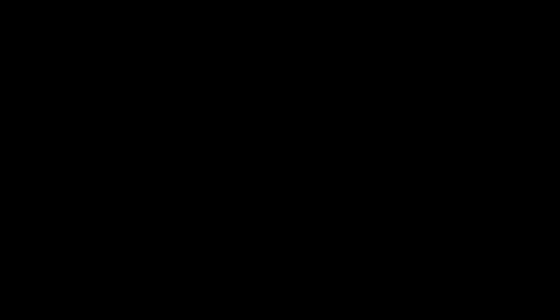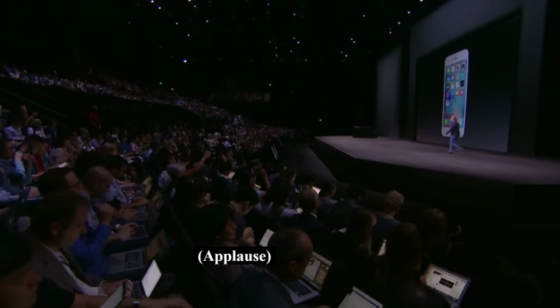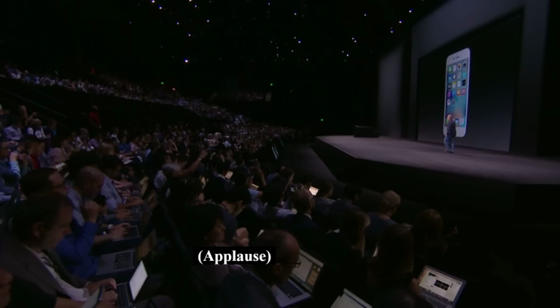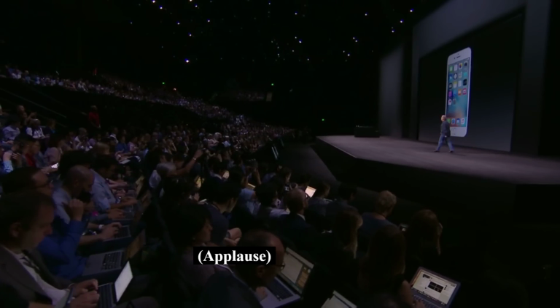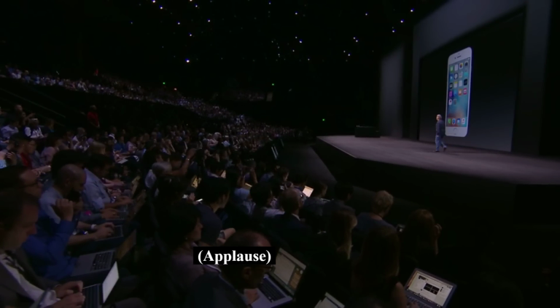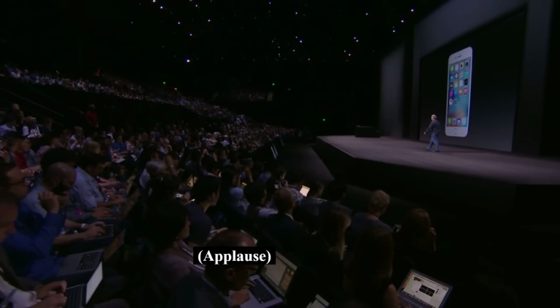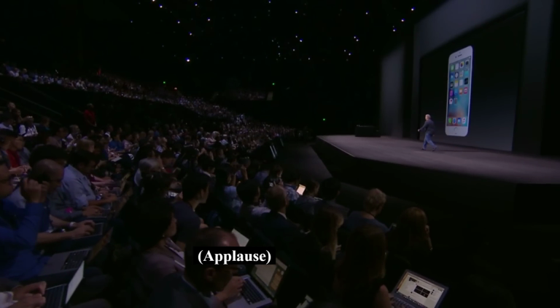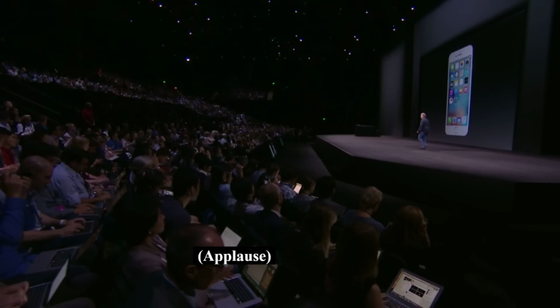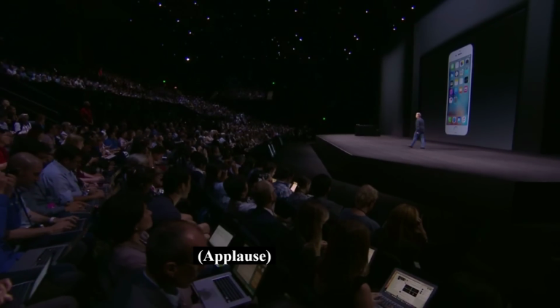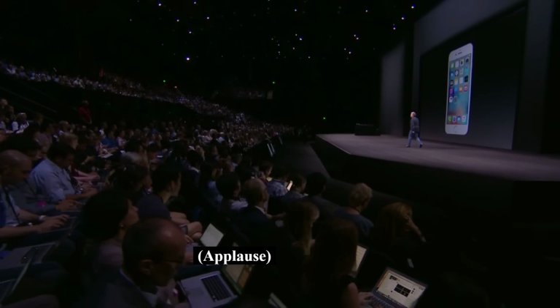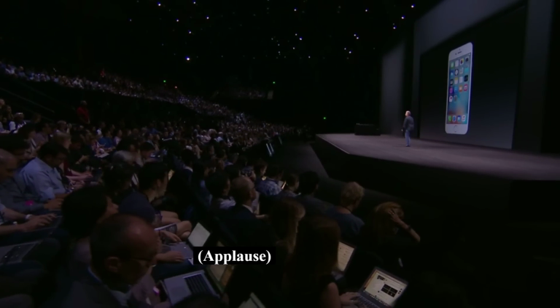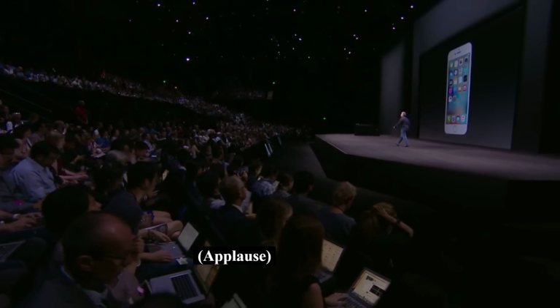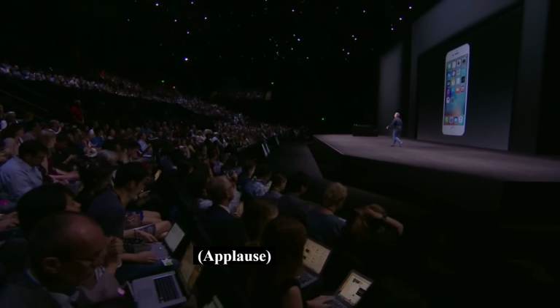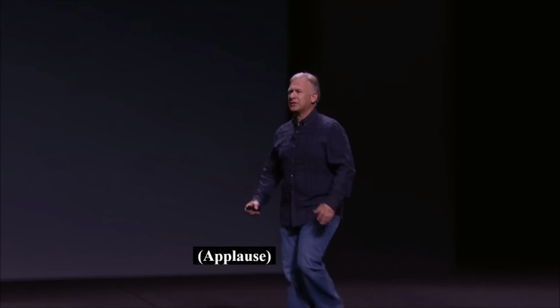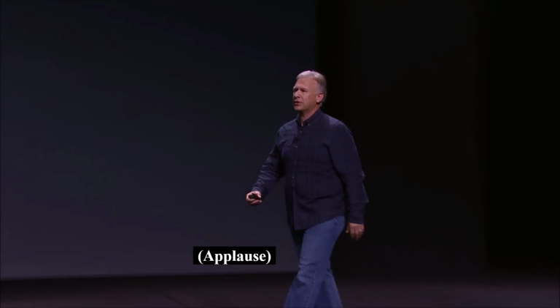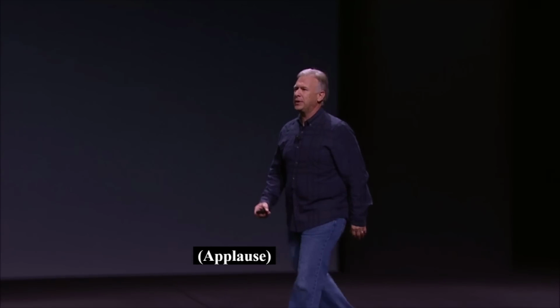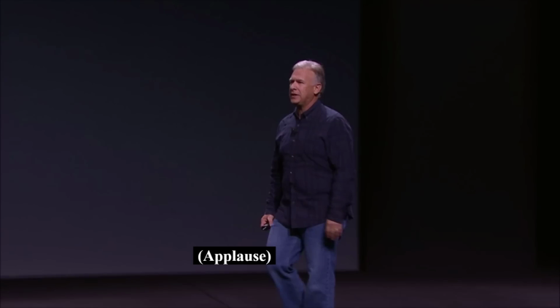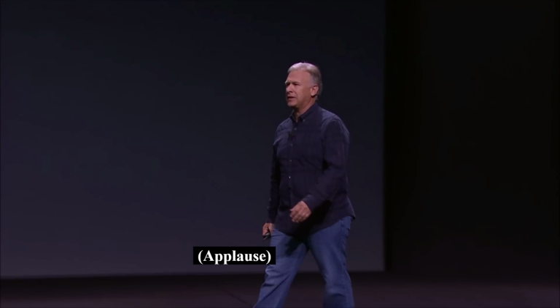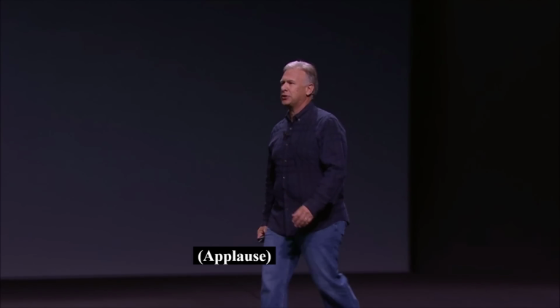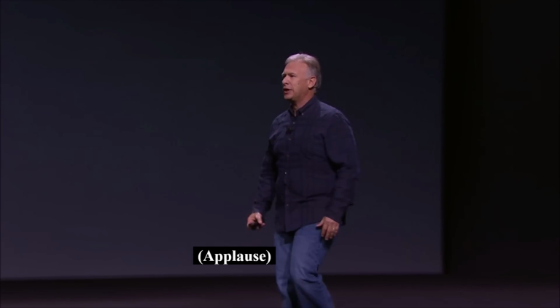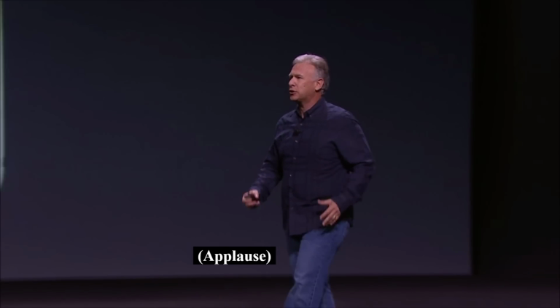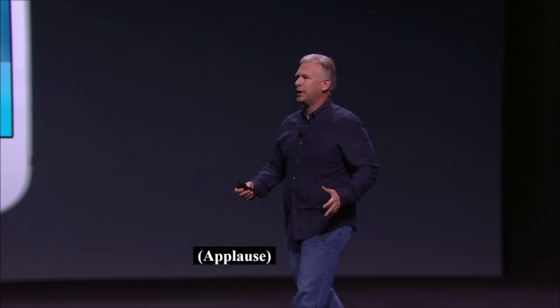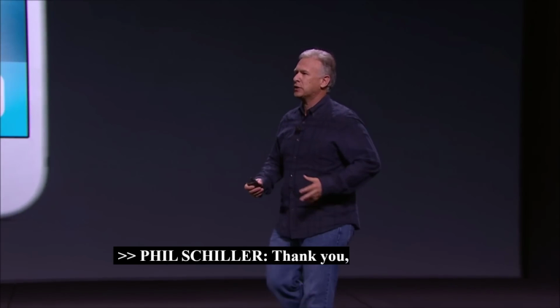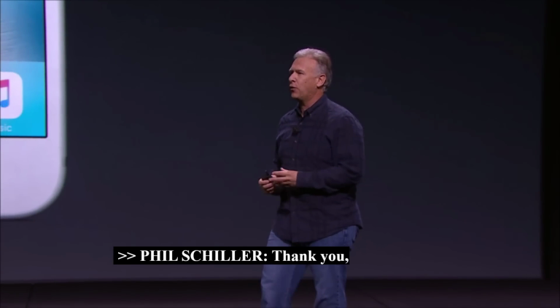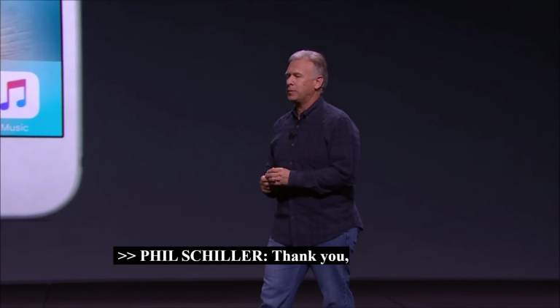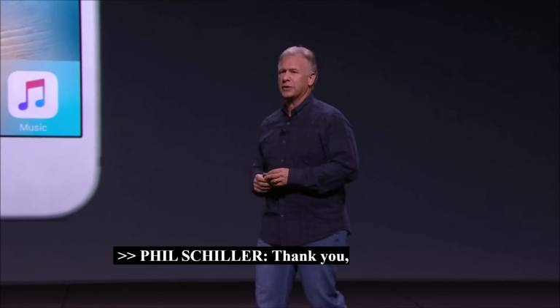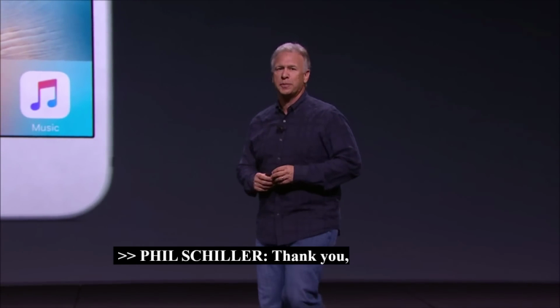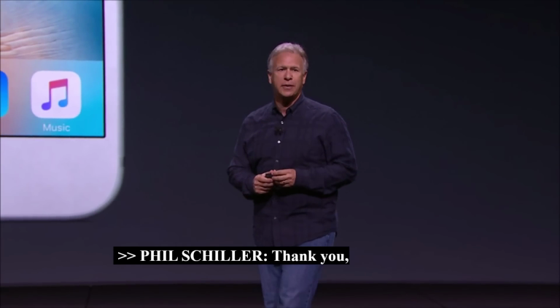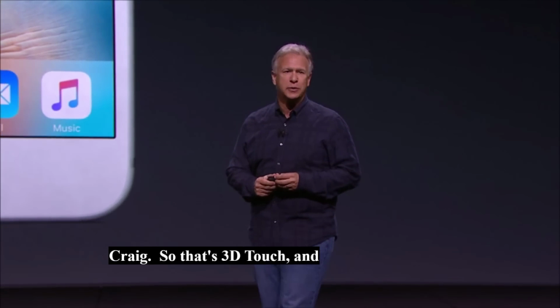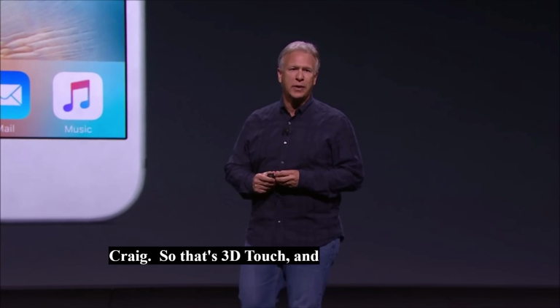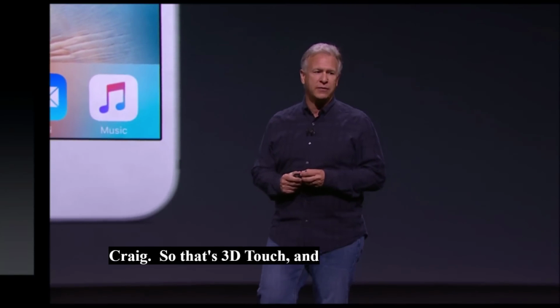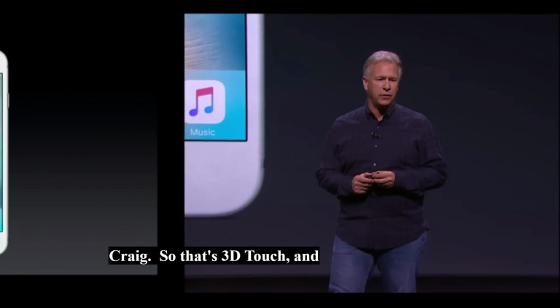Thank you, Craig. So that's 3D Touch, and it transforms your experience with your iPhone.